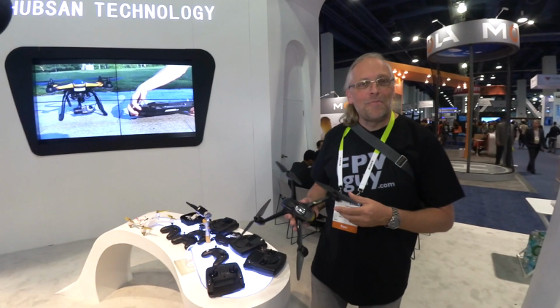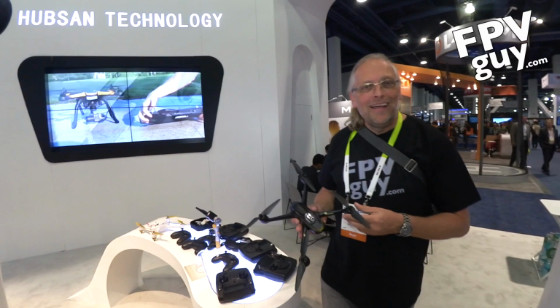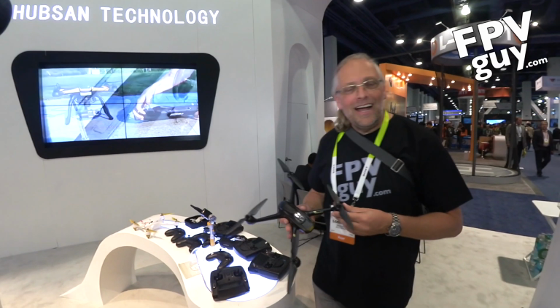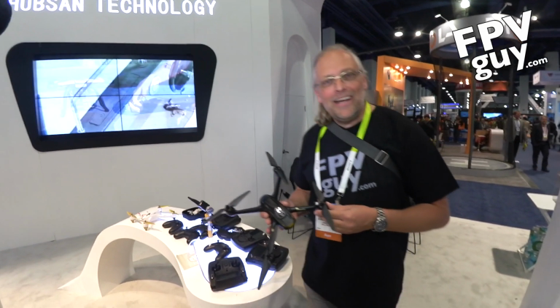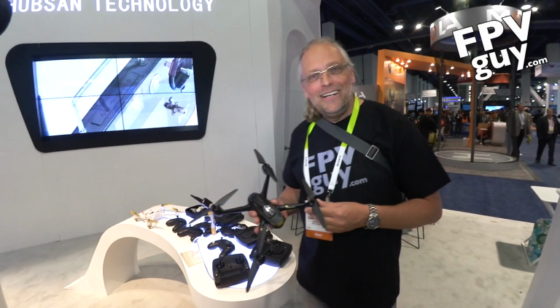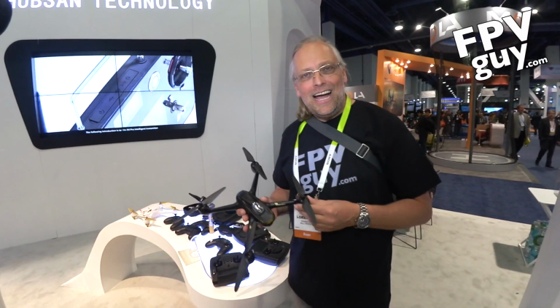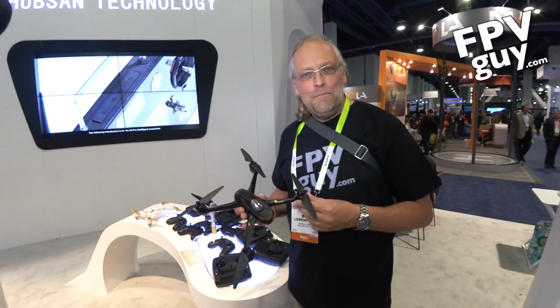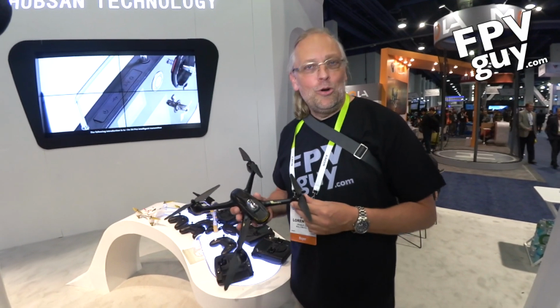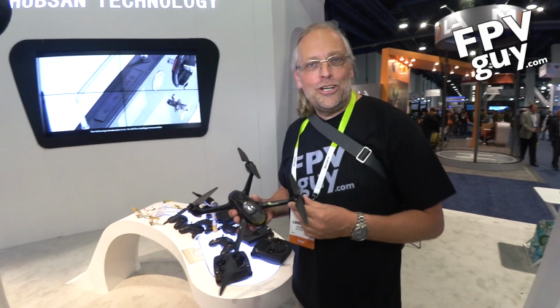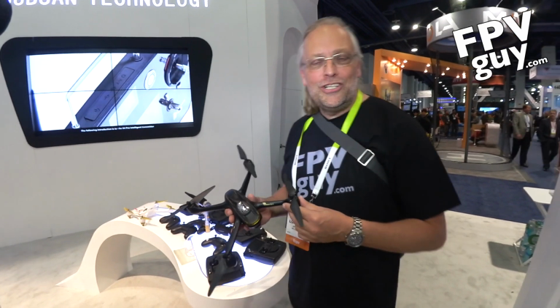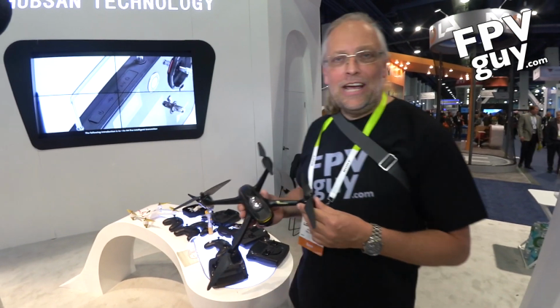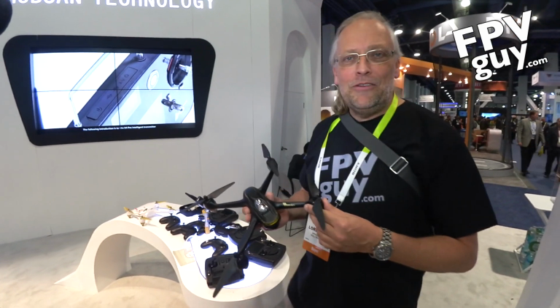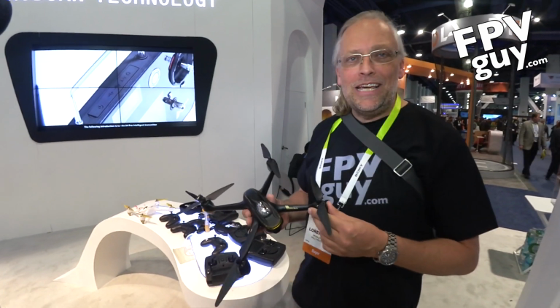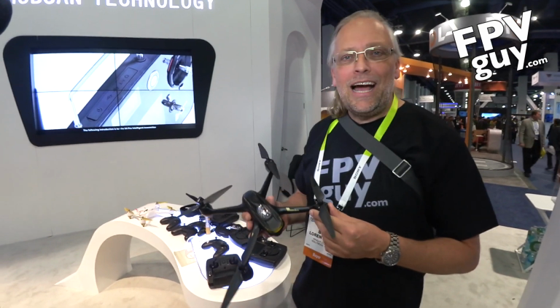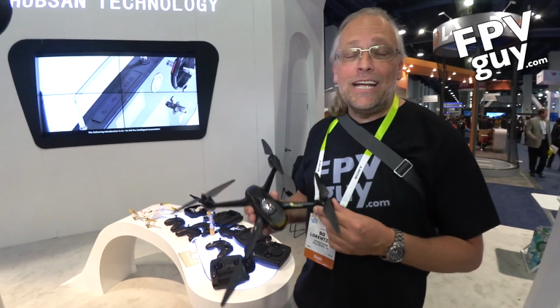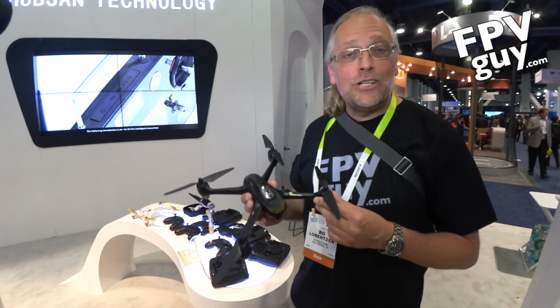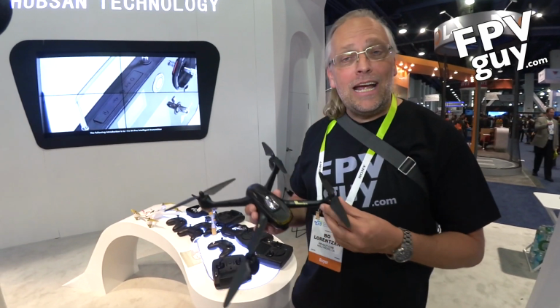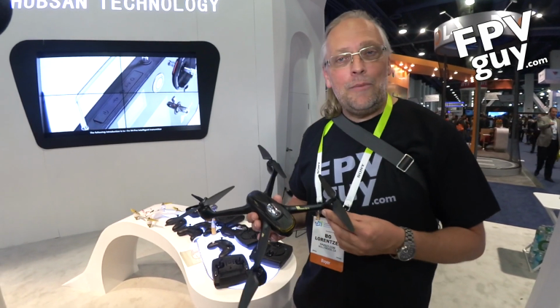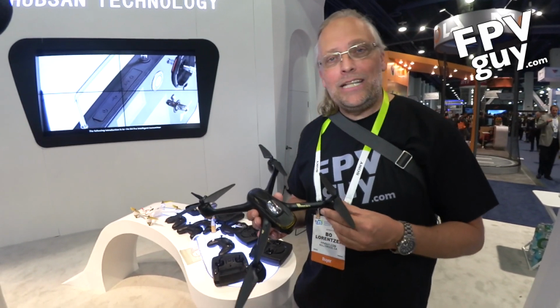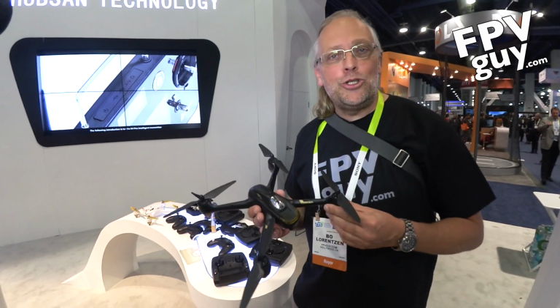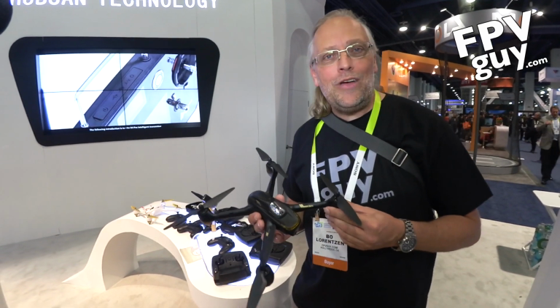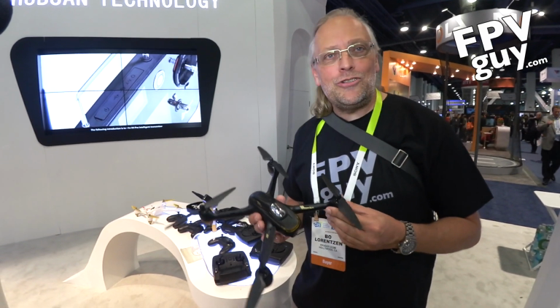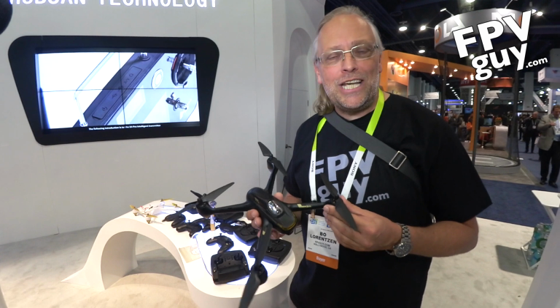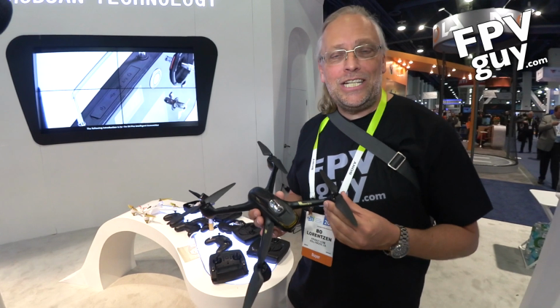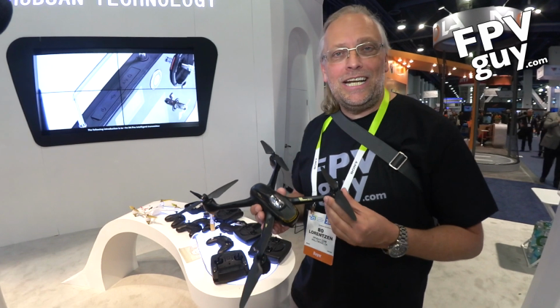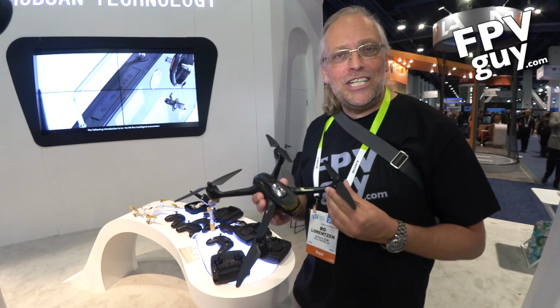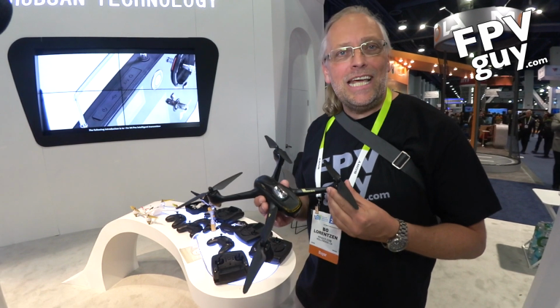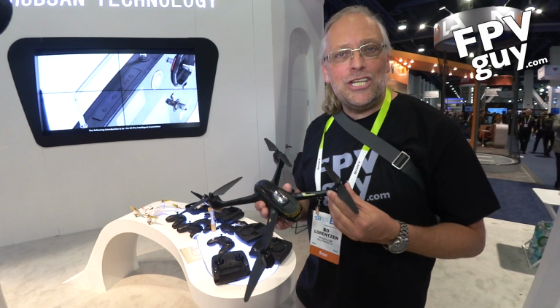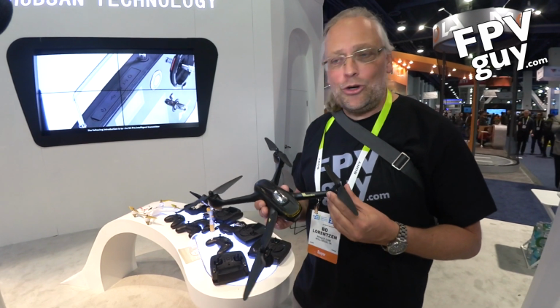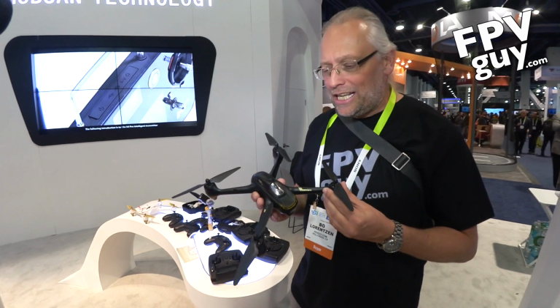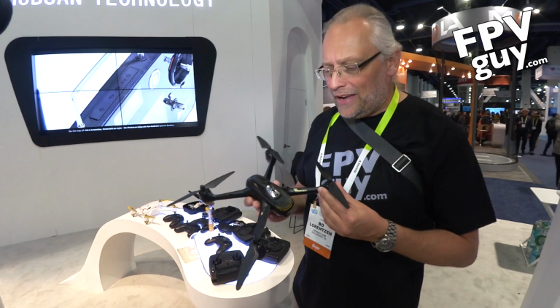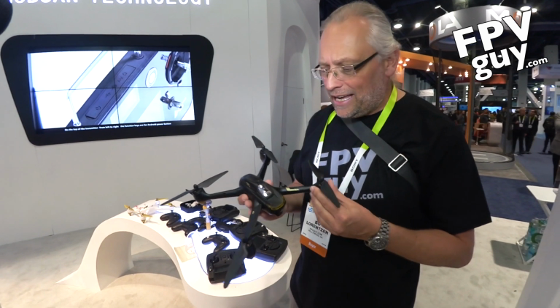Hi there, I'm Bo Lawrensen, the FPV guy, and today I'm at the 2016 CES show in Las Vegas.